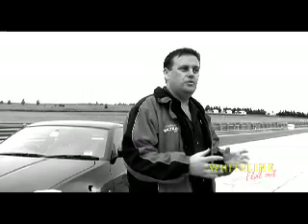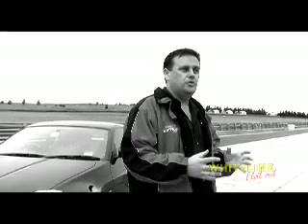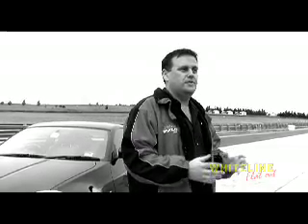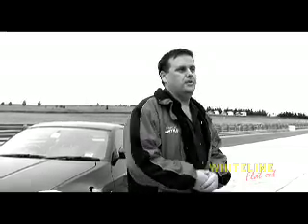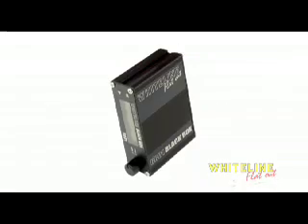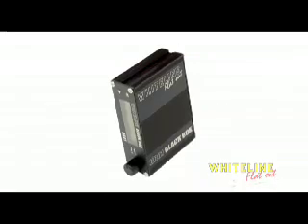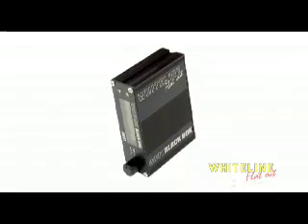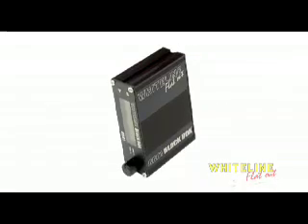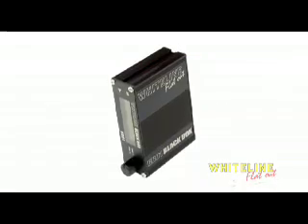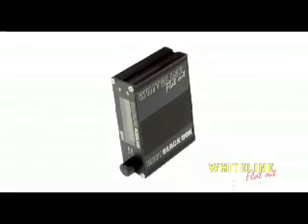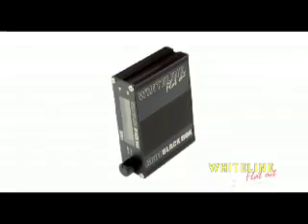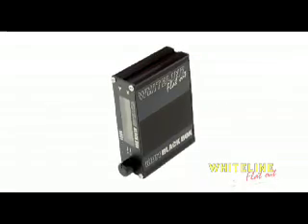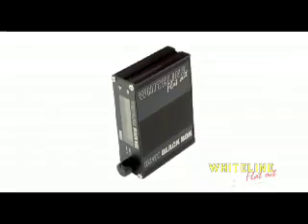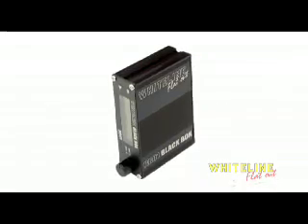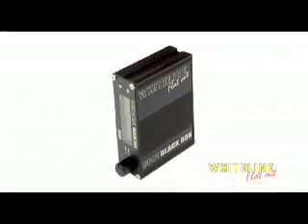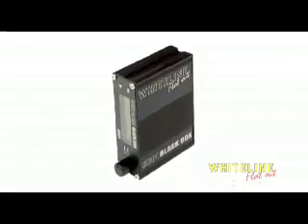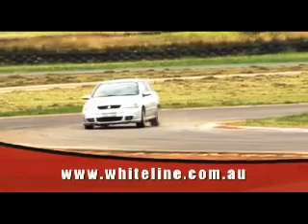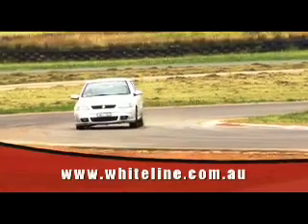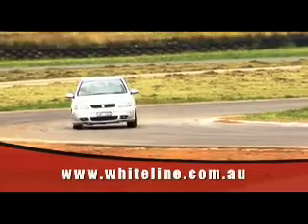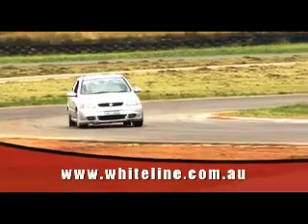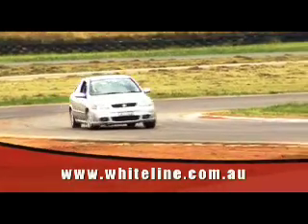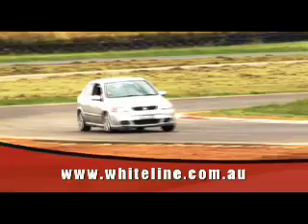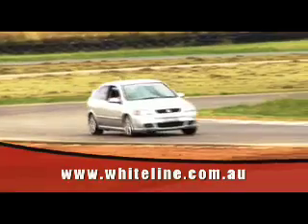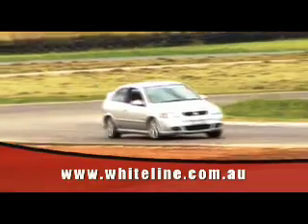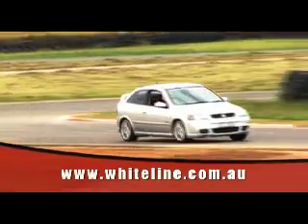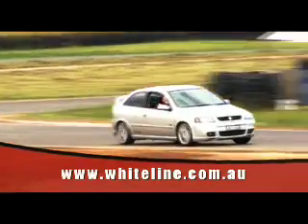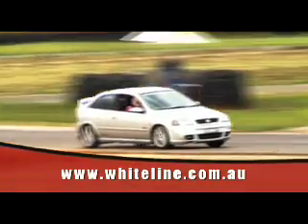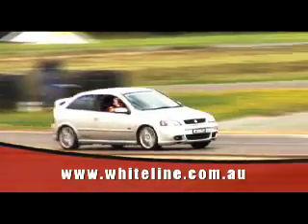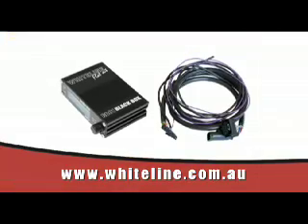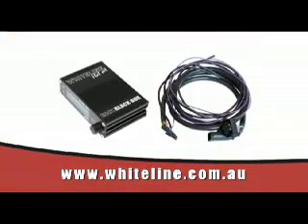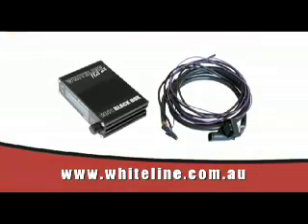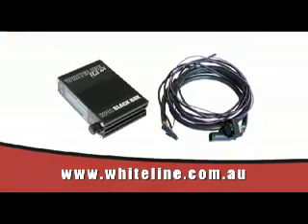No two drivers are alike. The patented Whiteline Black Box is only available through Whiteline Australia. It's an easy-to-use plug-and-play system.